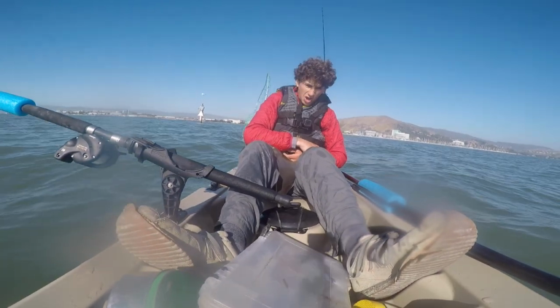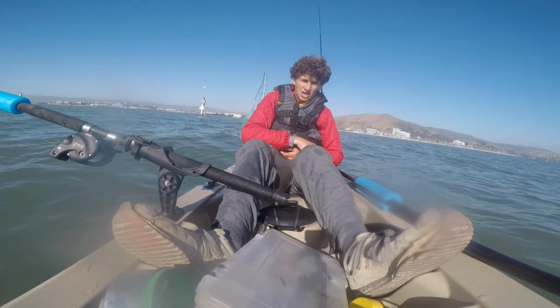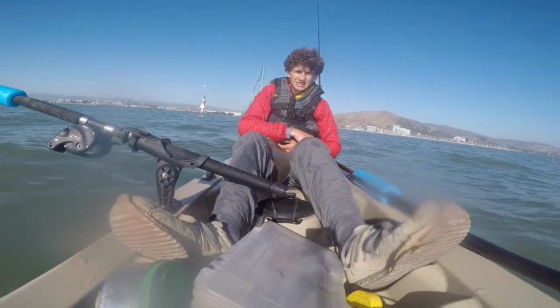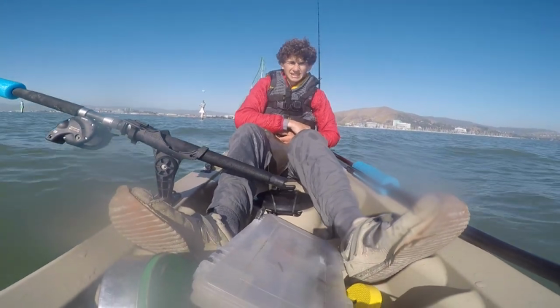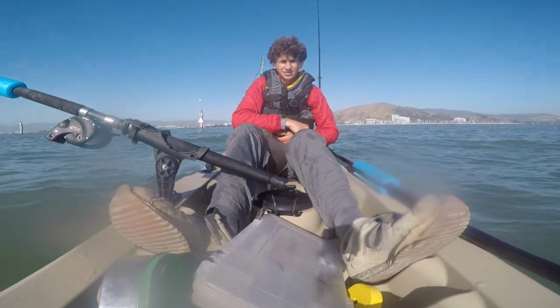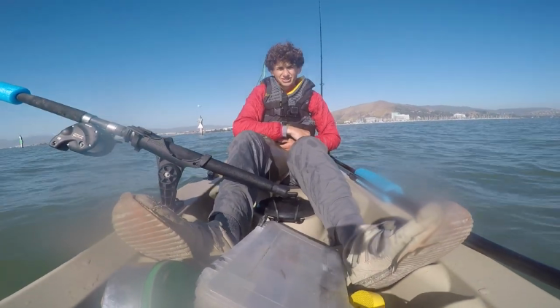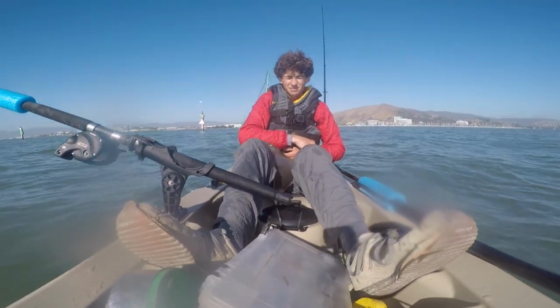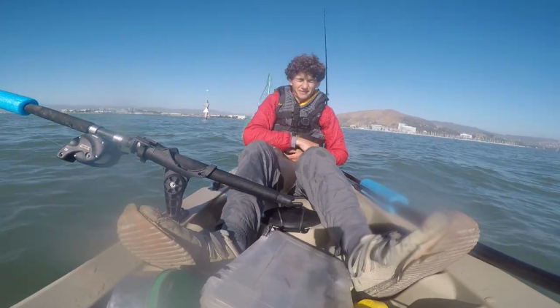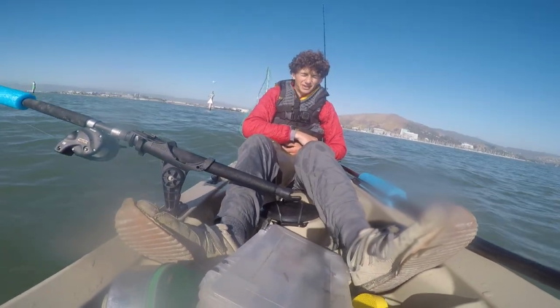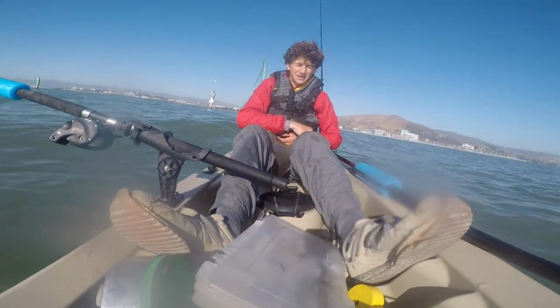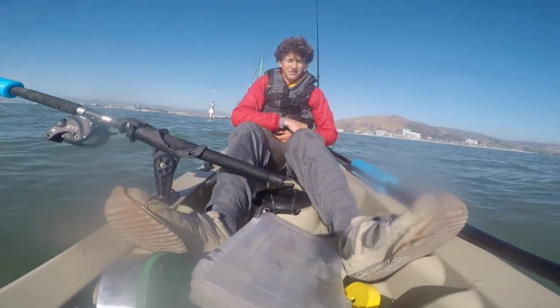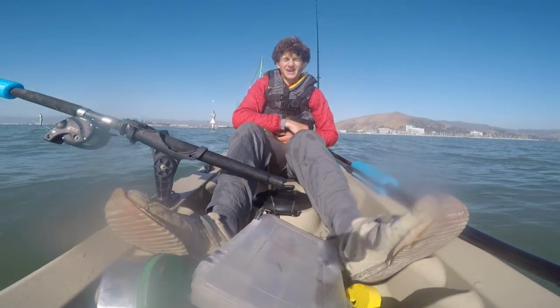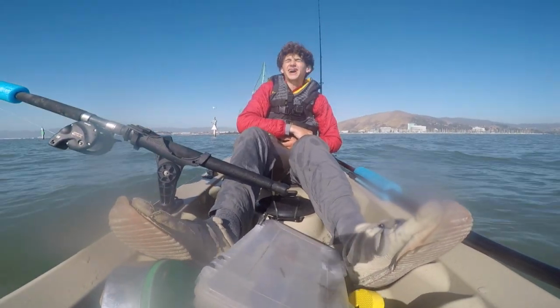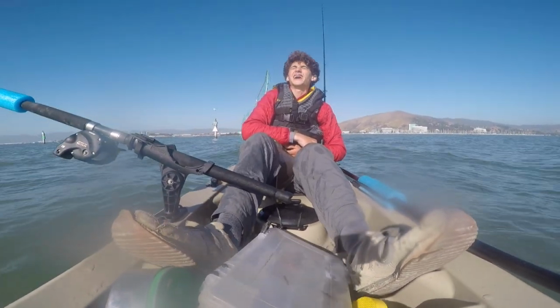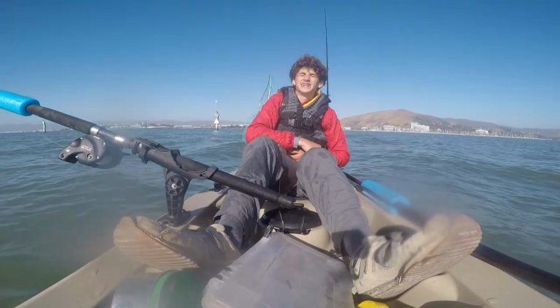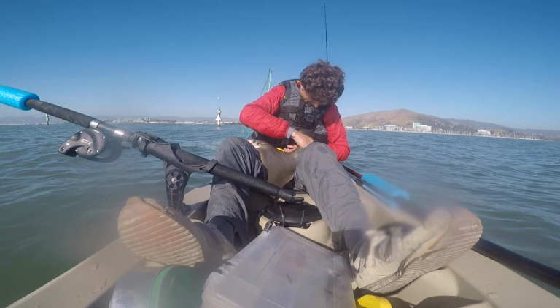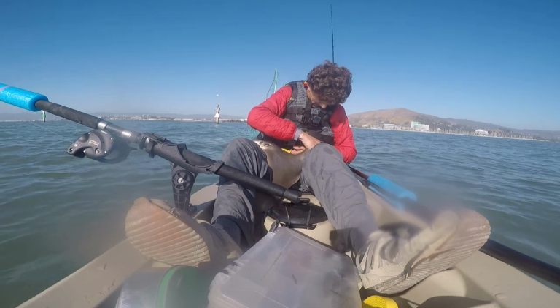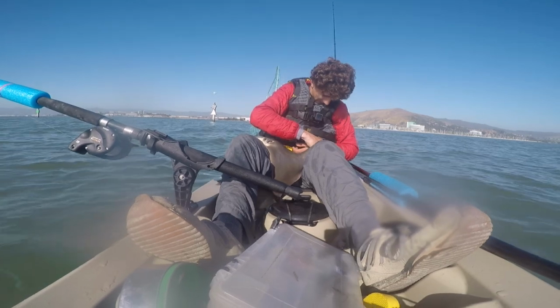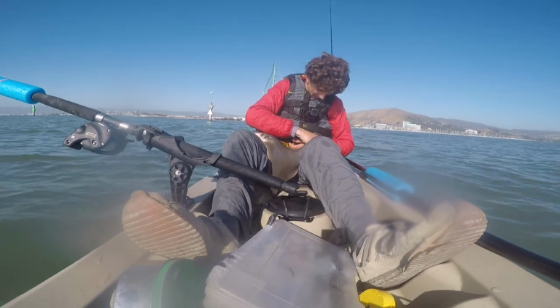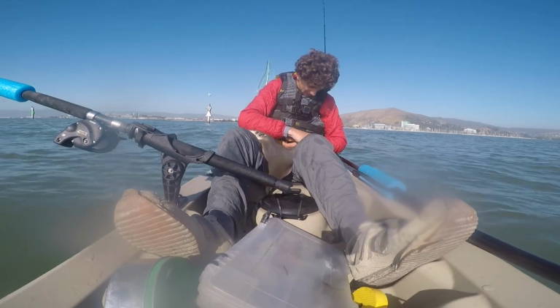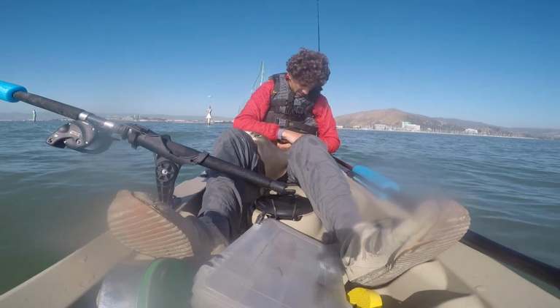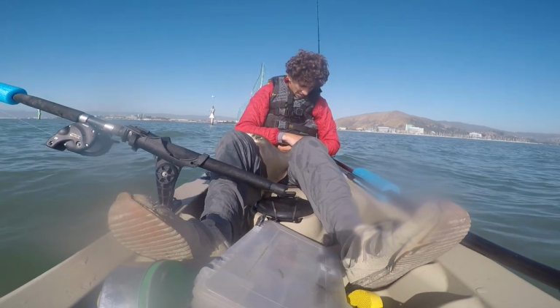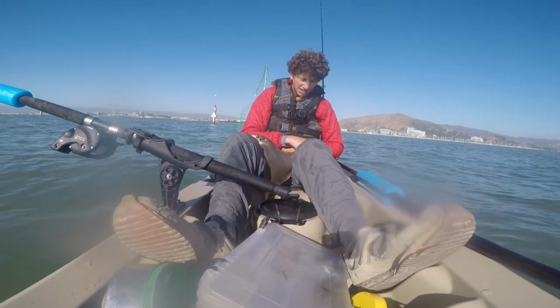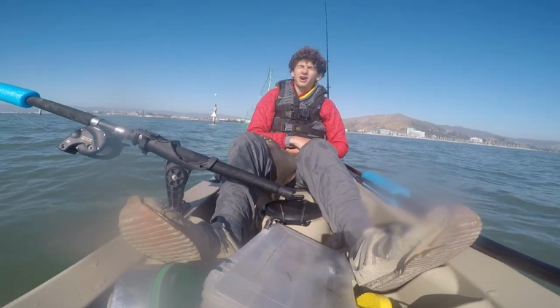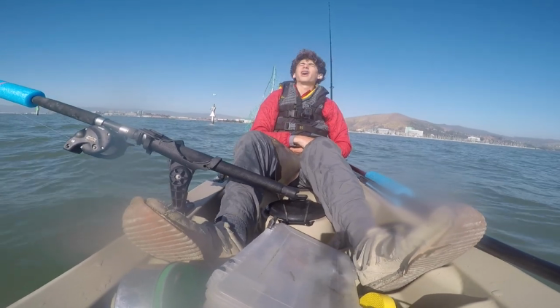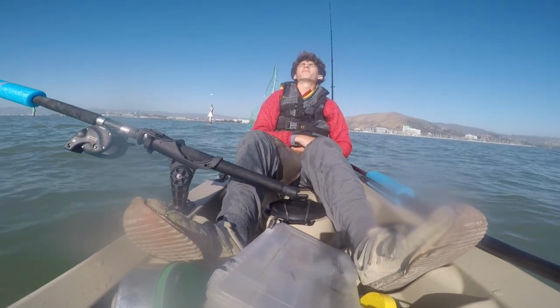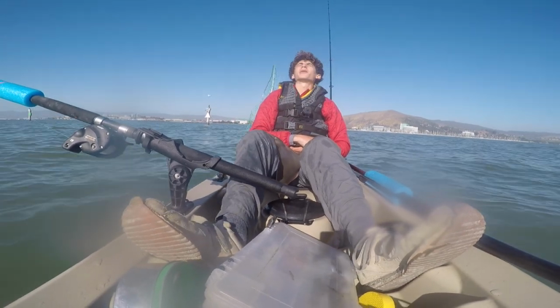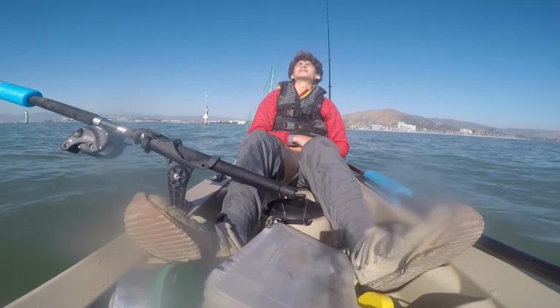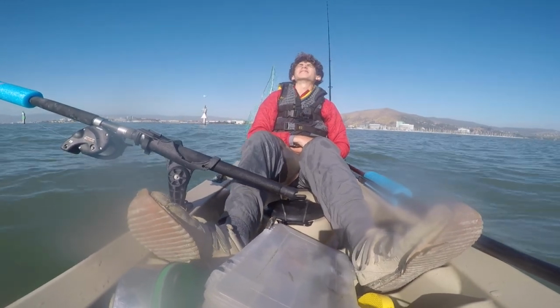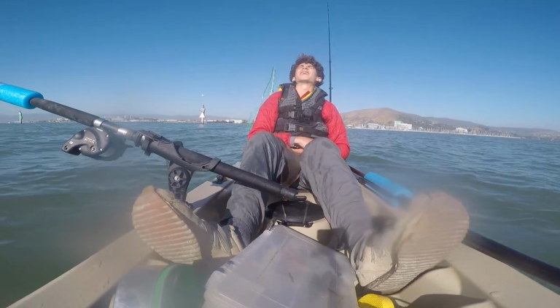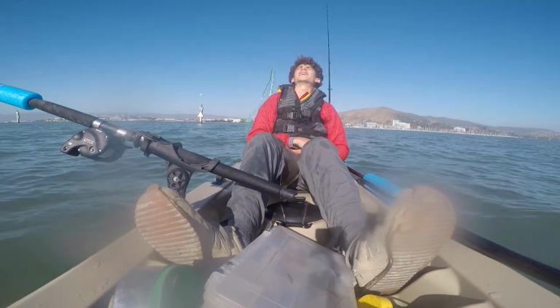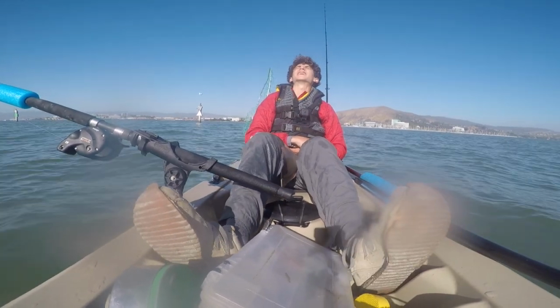I just got stung by a bat ray. The barb is in there.